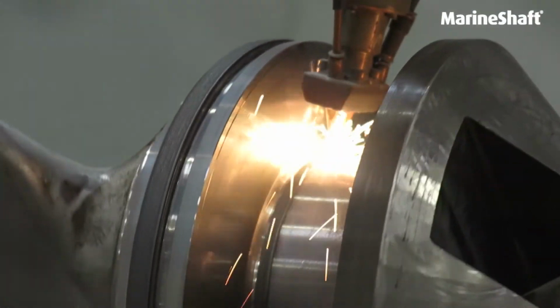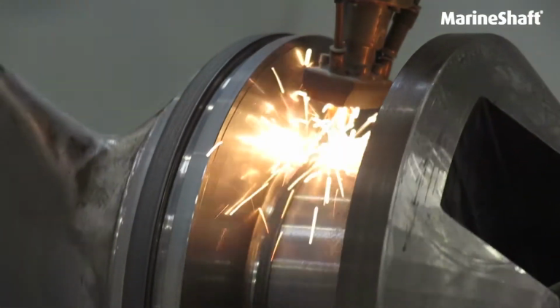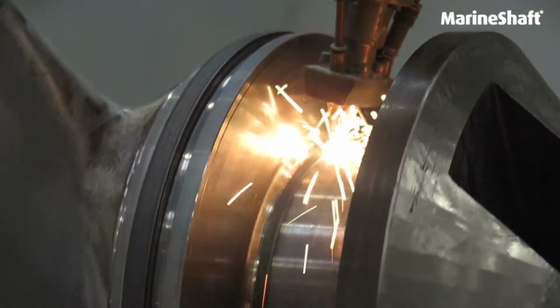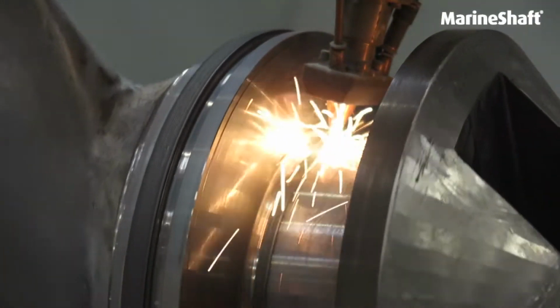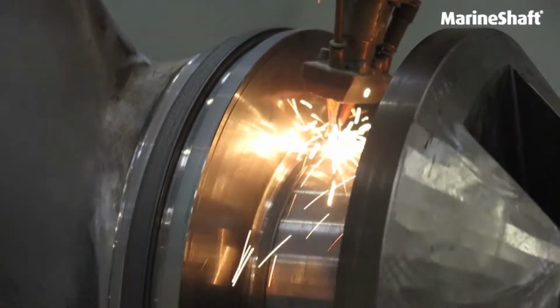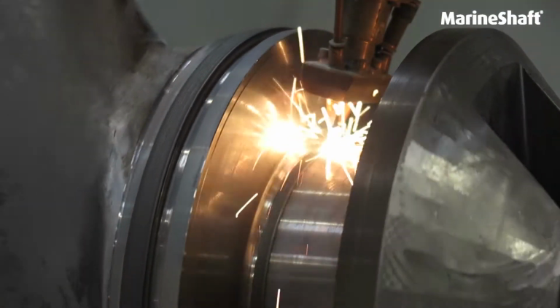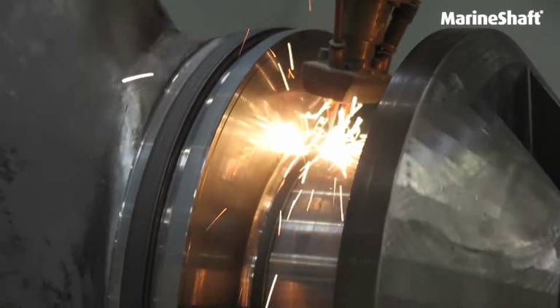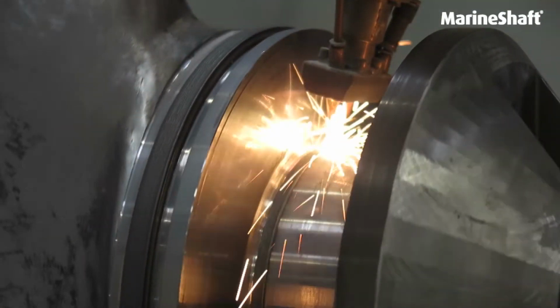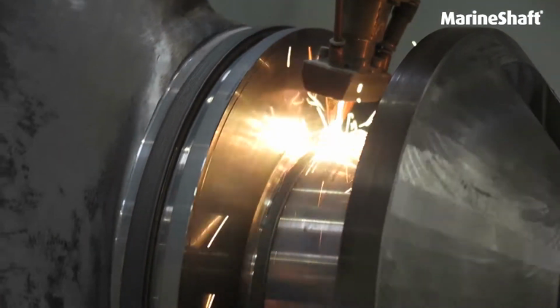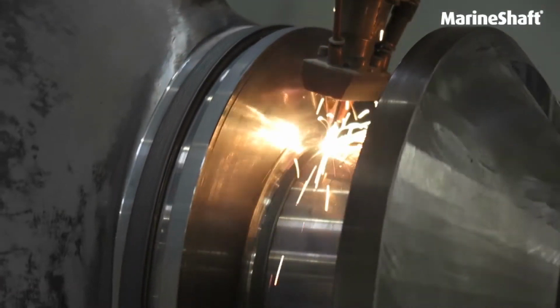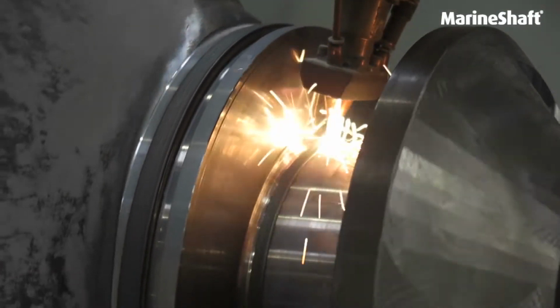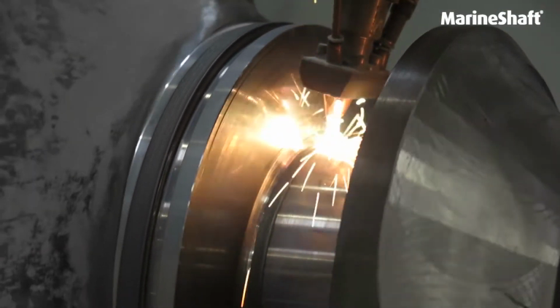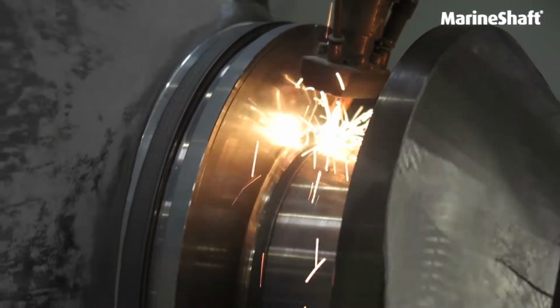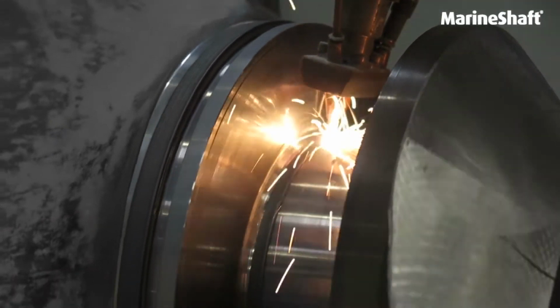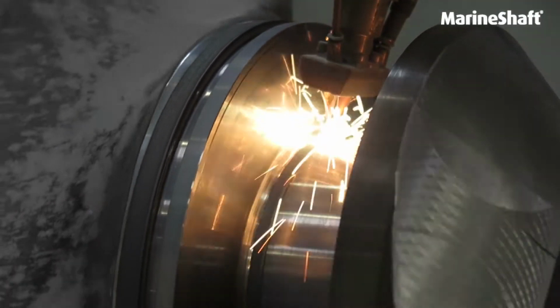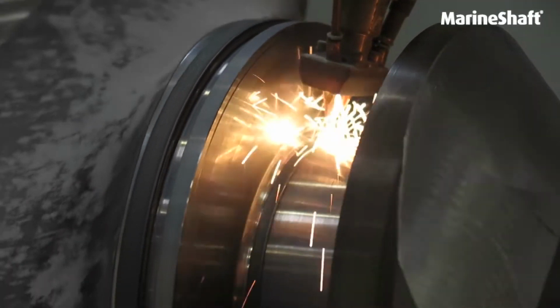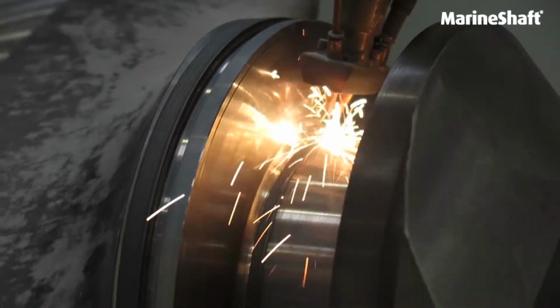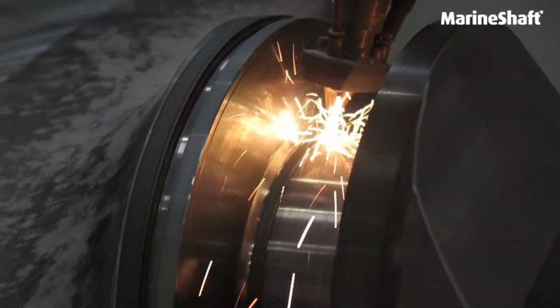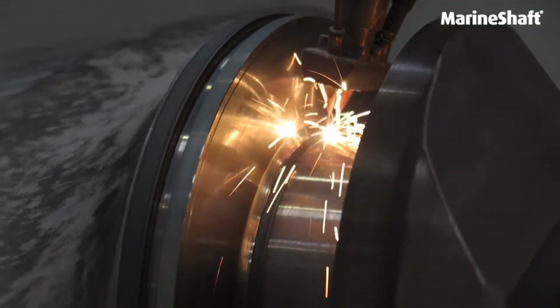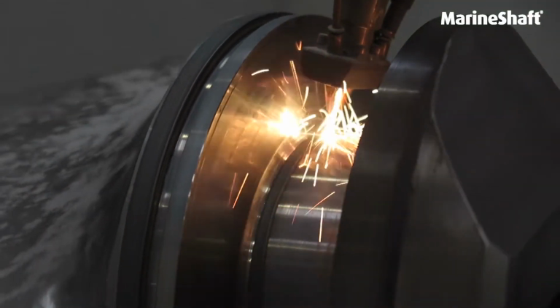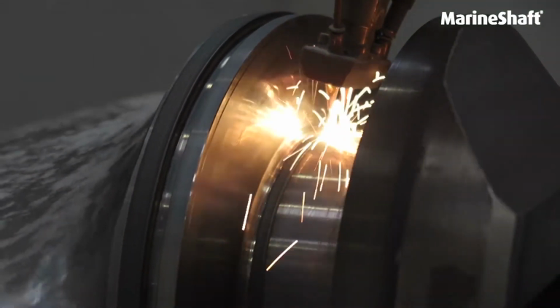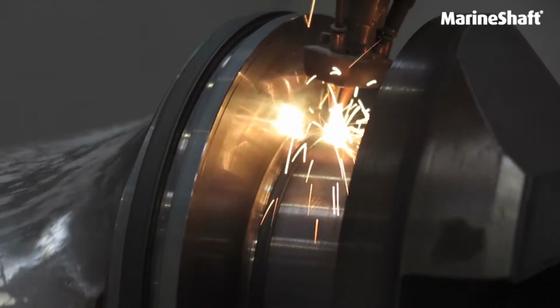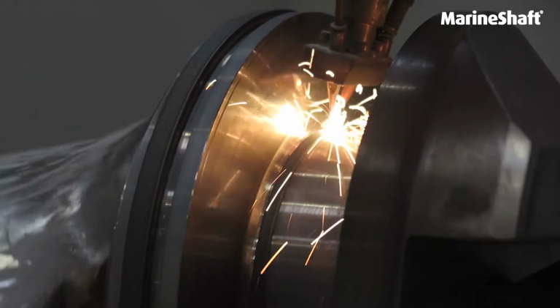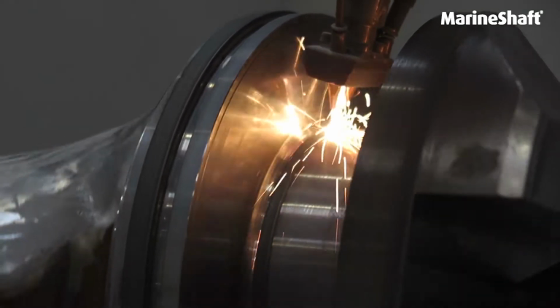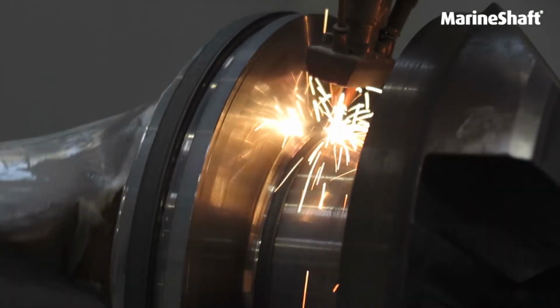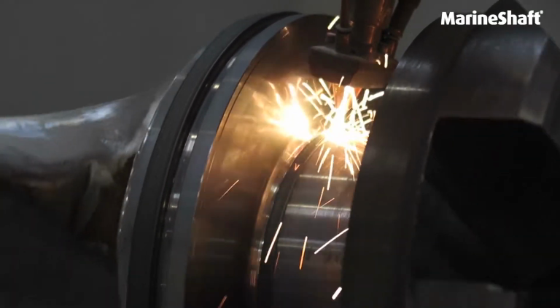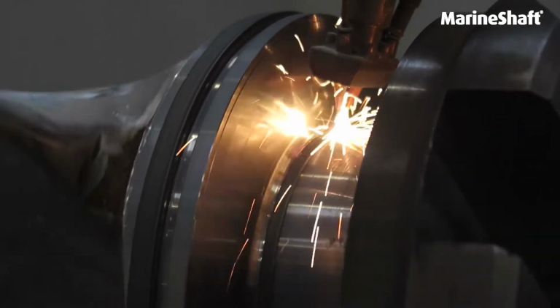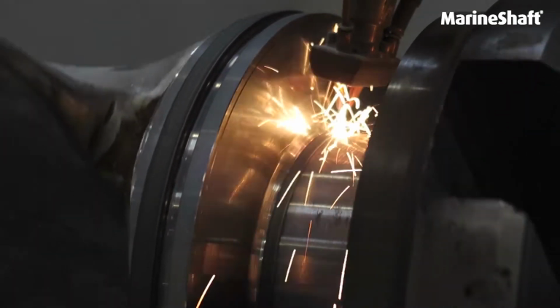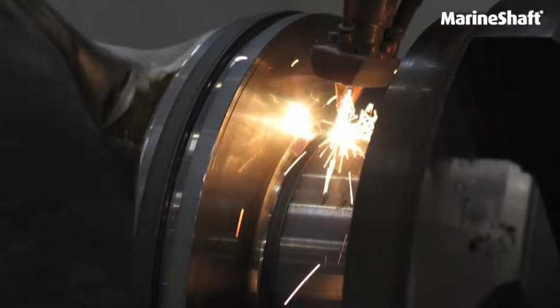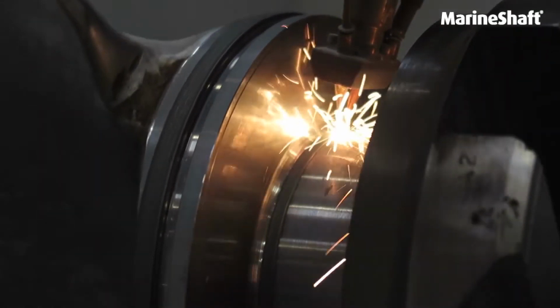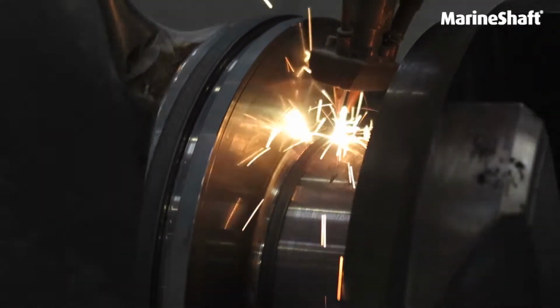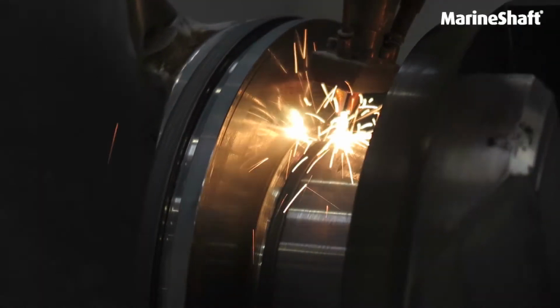Laser cladding enables us to weld components that are normally not accepted by the classification society.